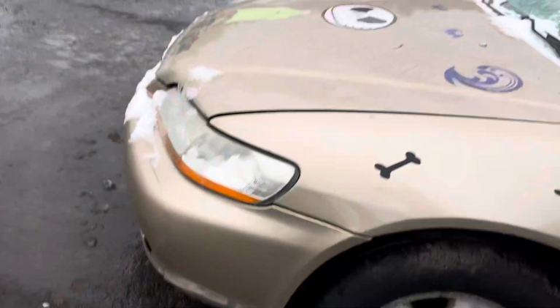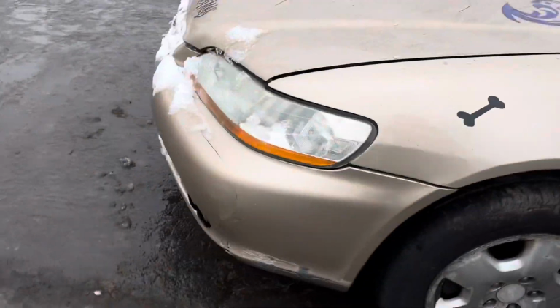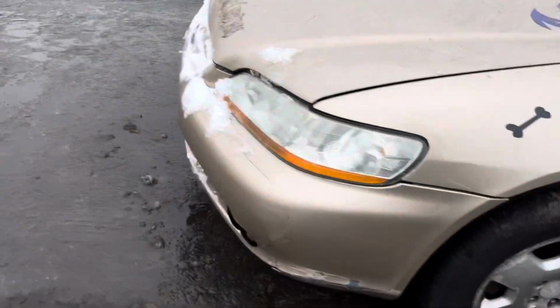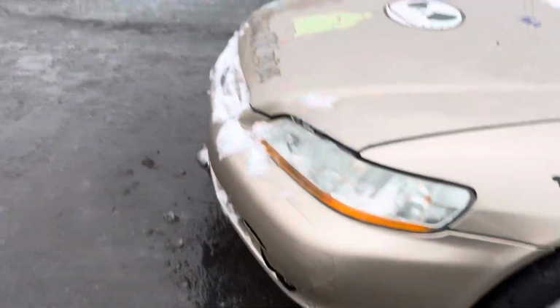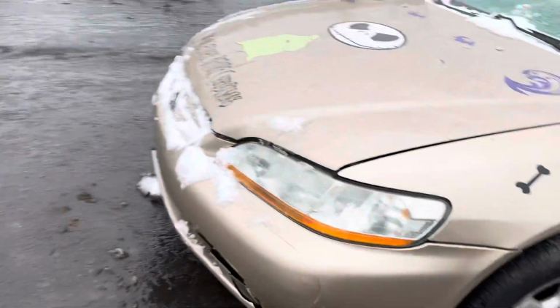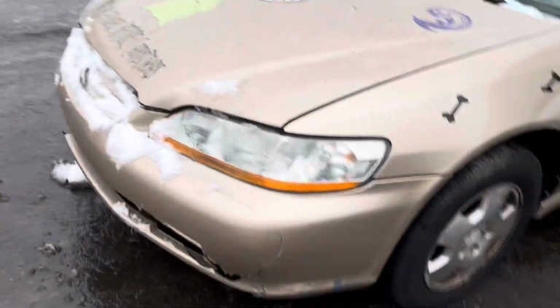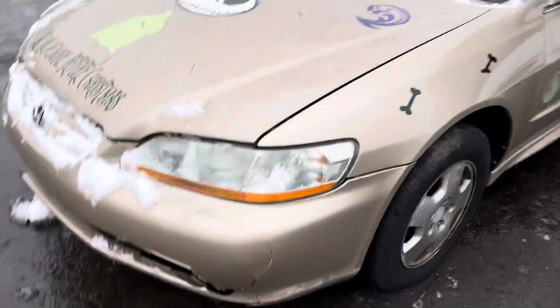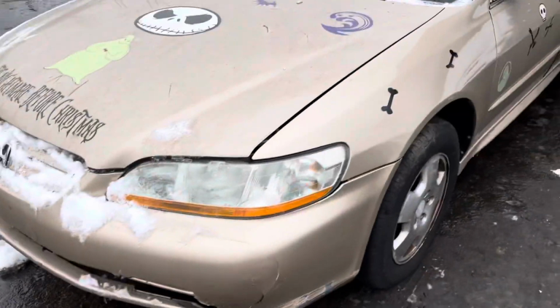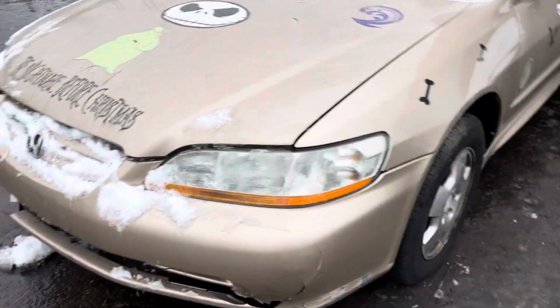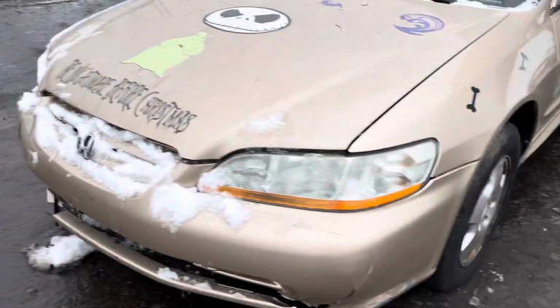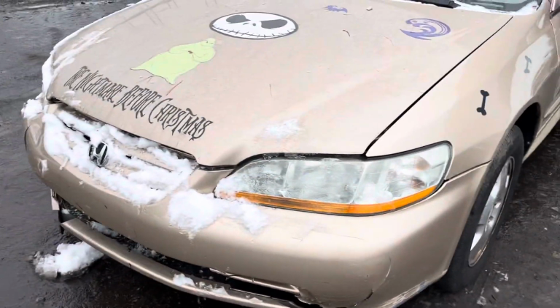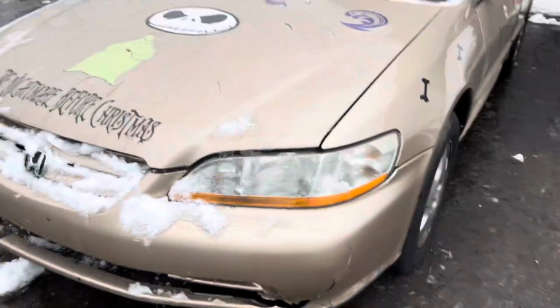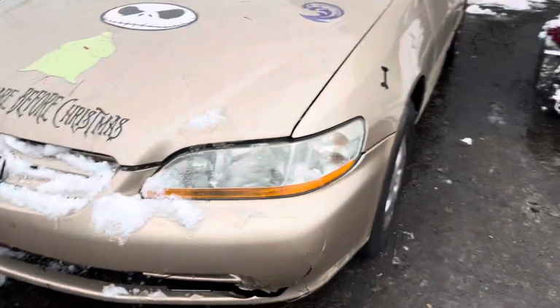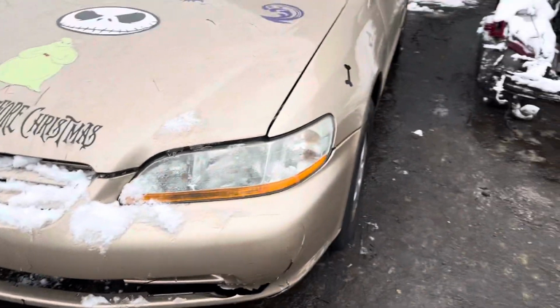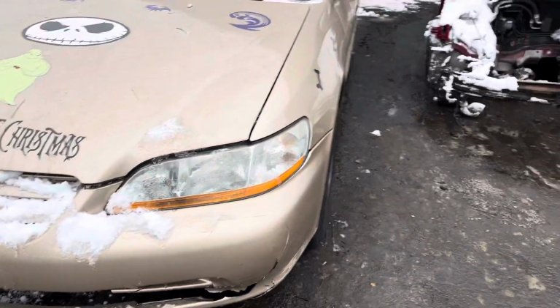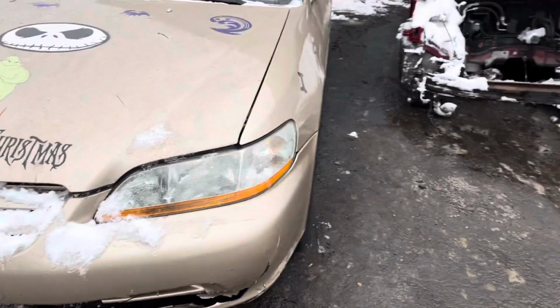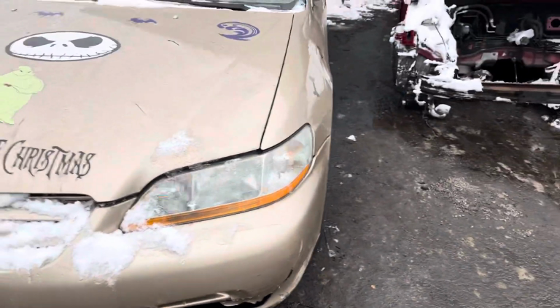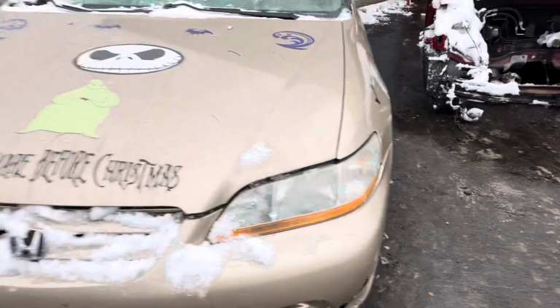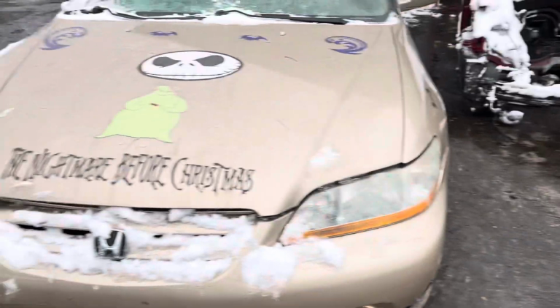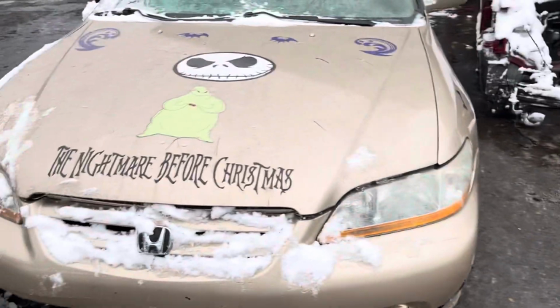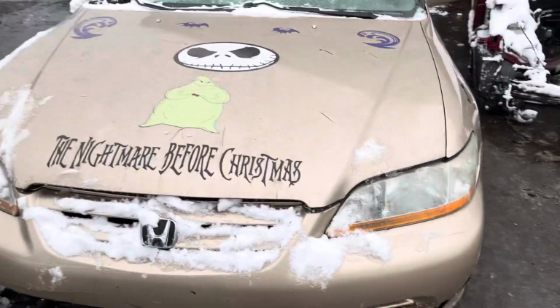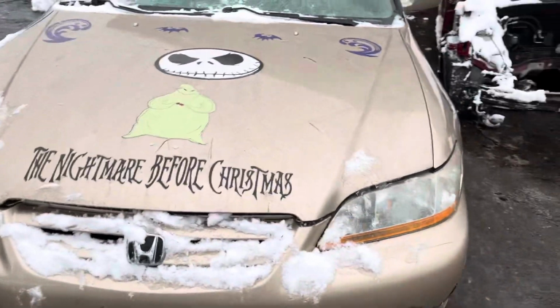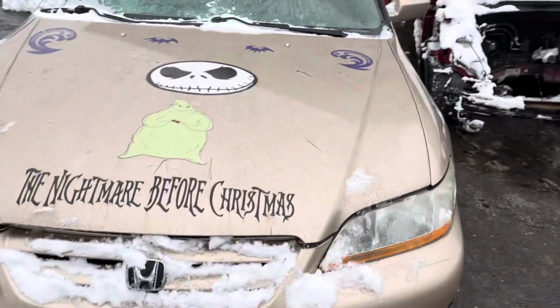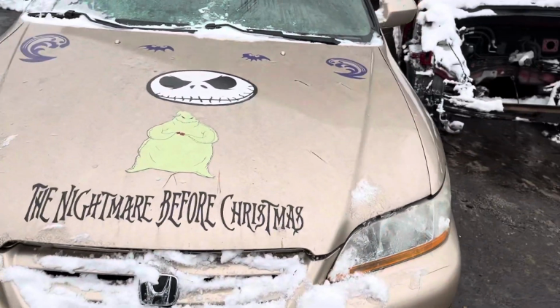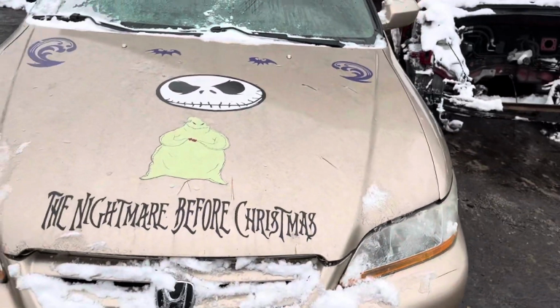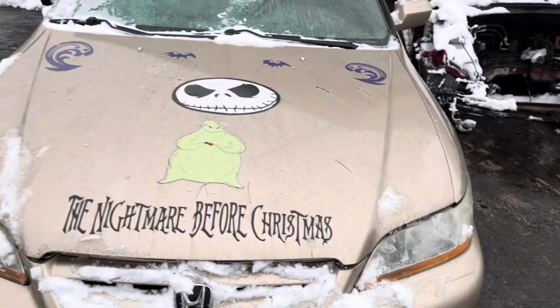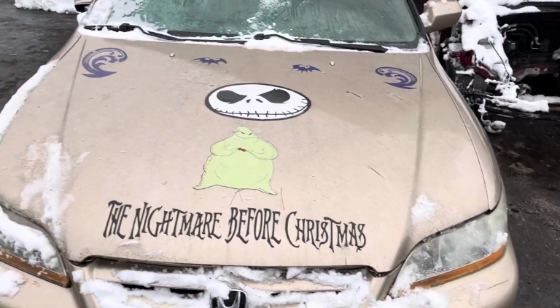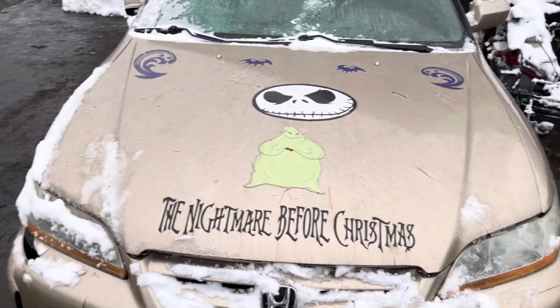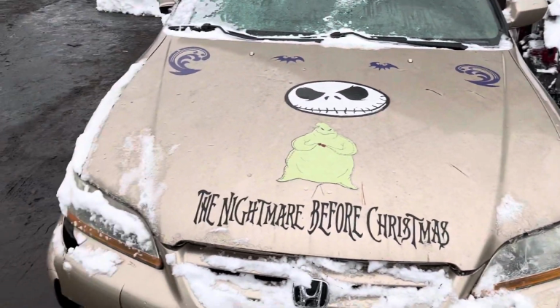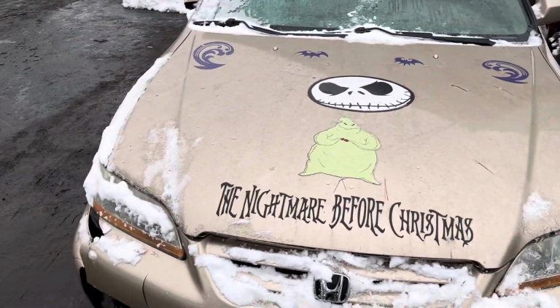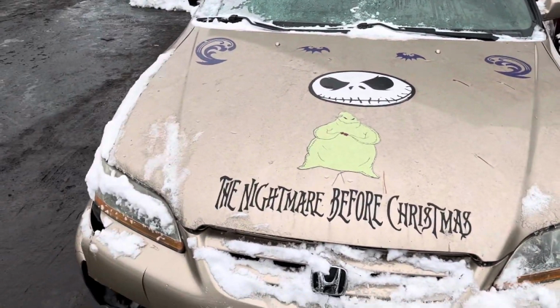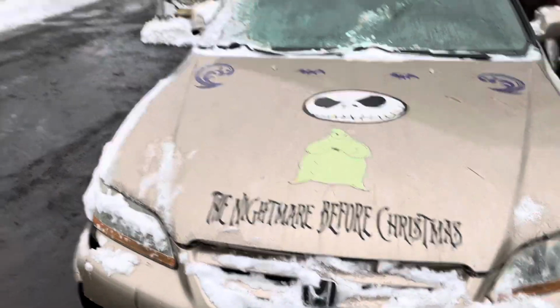2003 Honda Accord. Car will not start, no key. Headlights, grille, hood — all good.